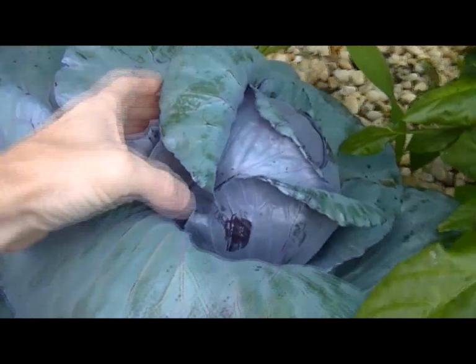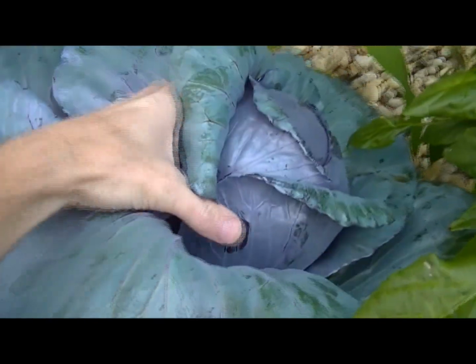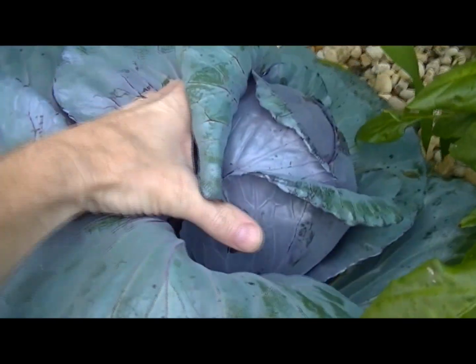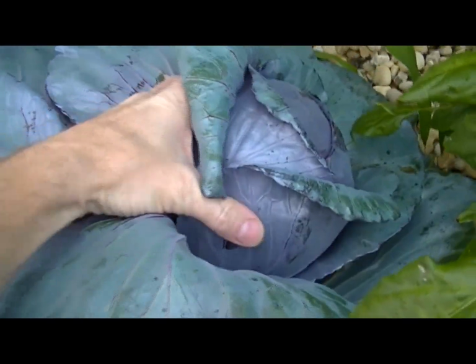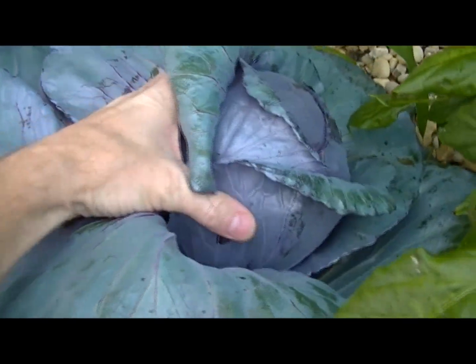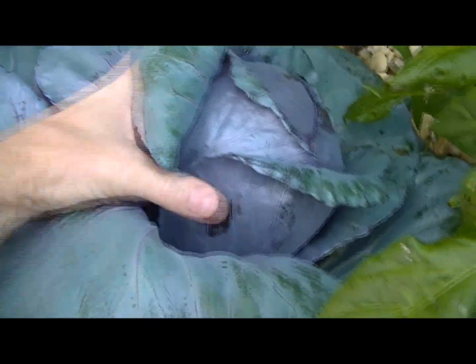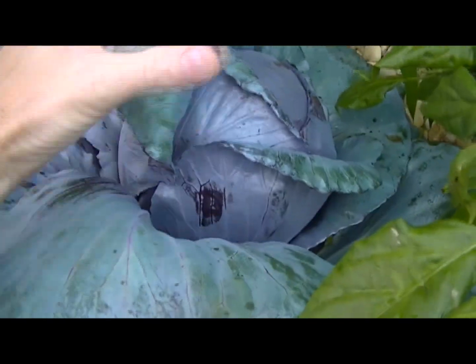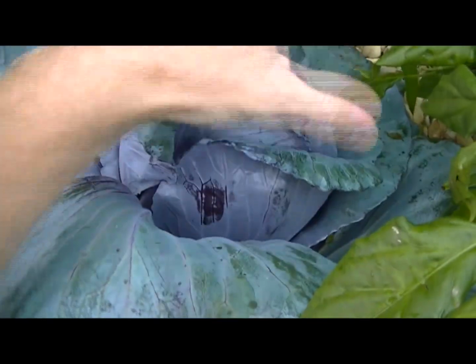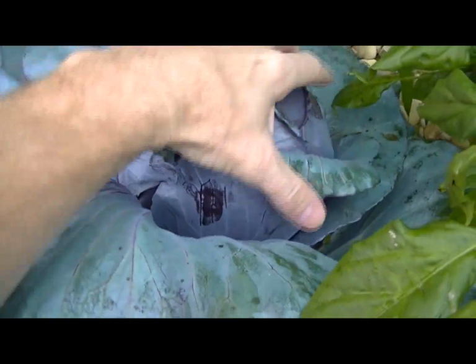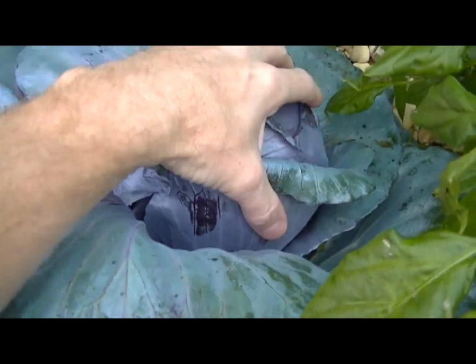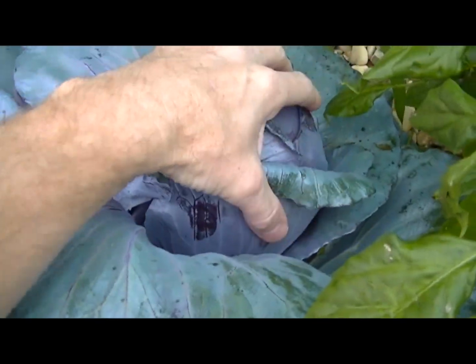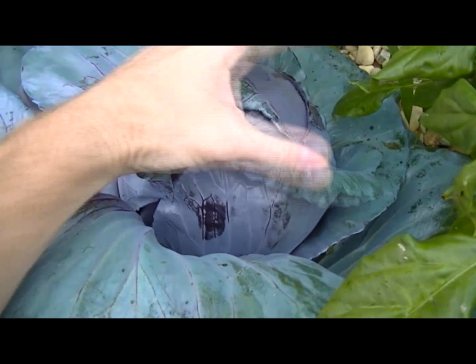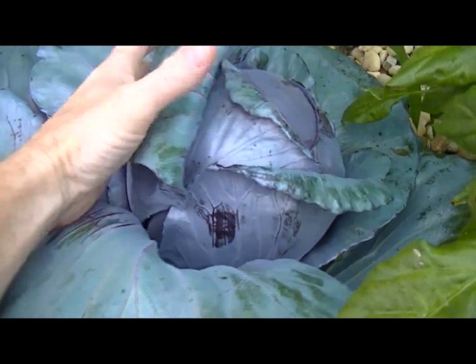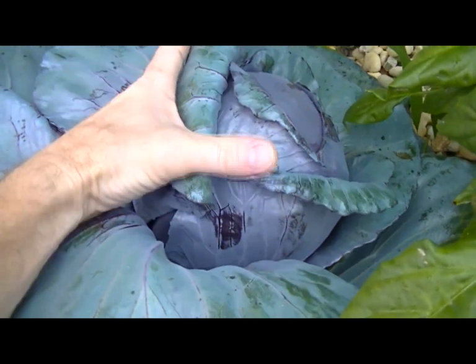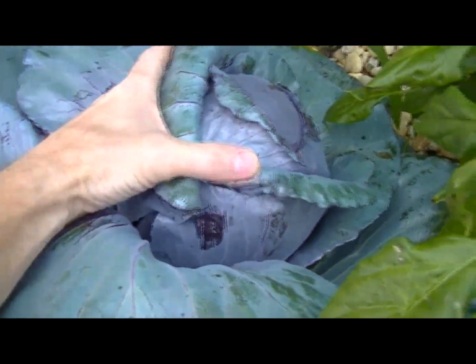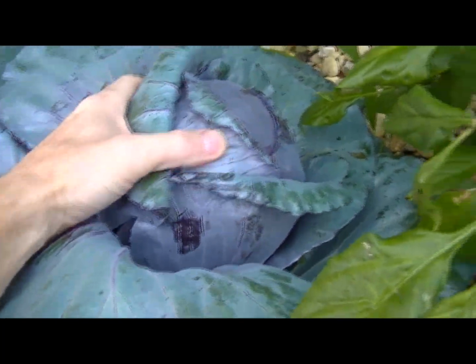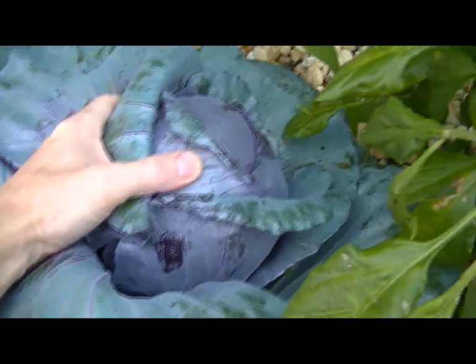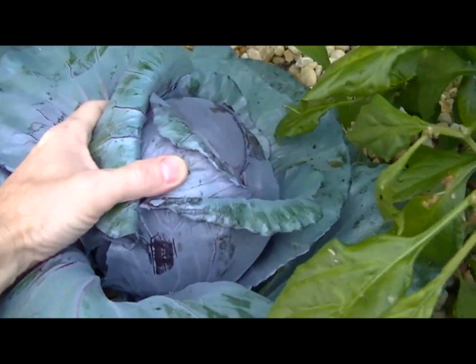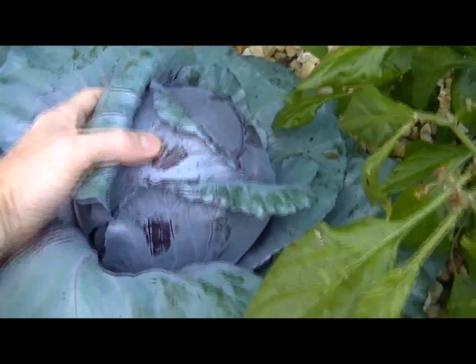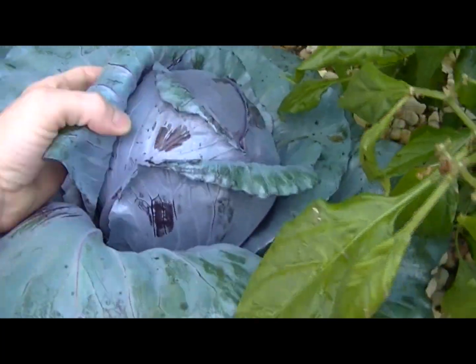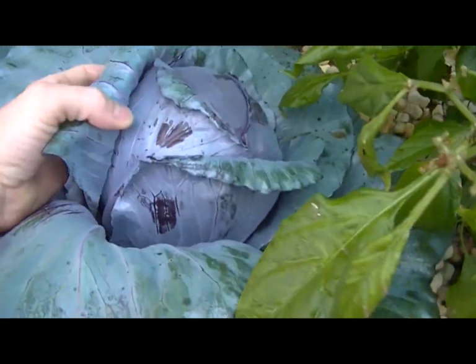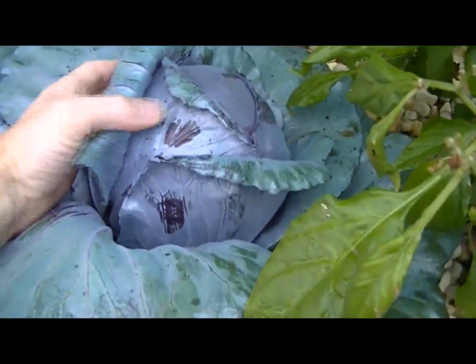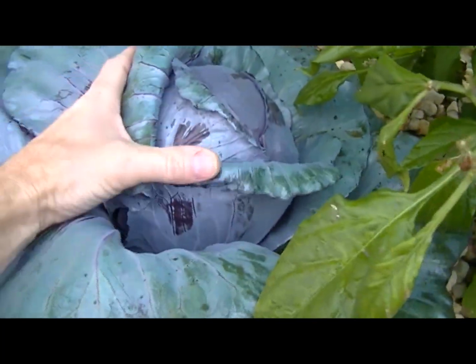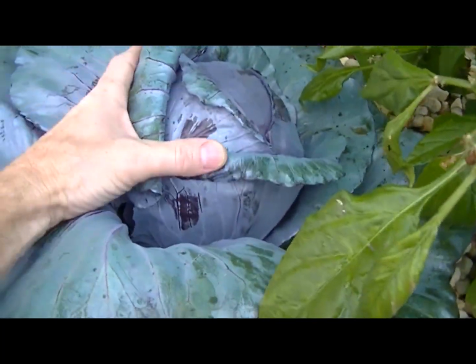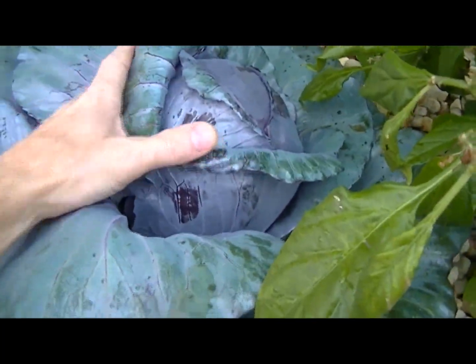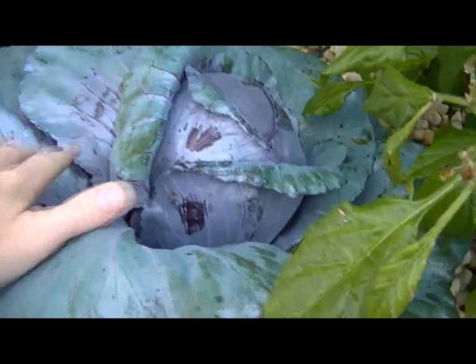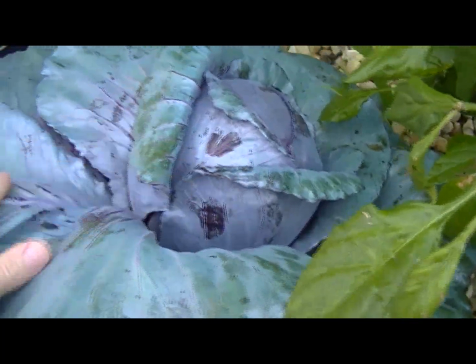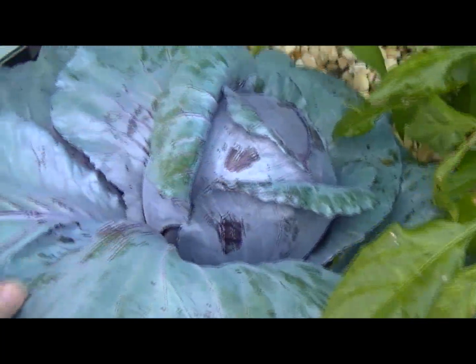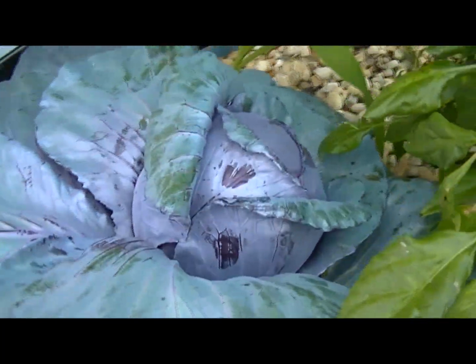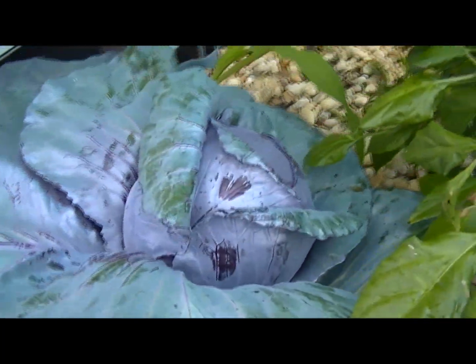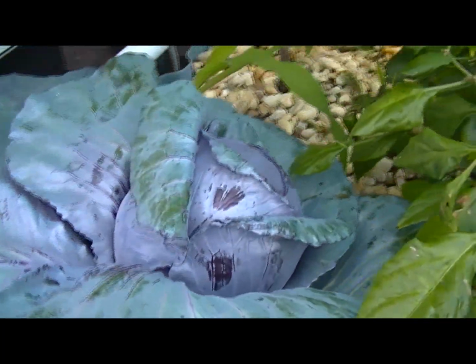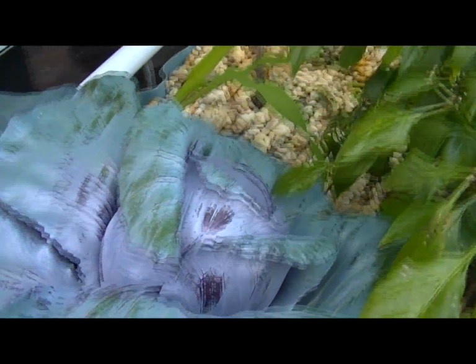Cabbage — this is my red cabbage — just huge. It's growing really really well.